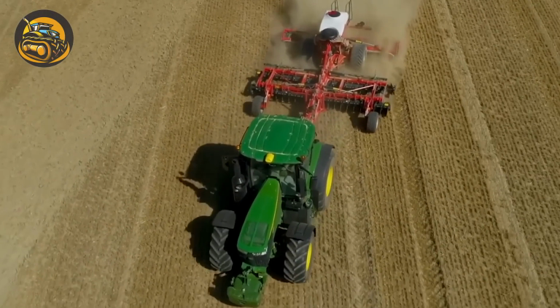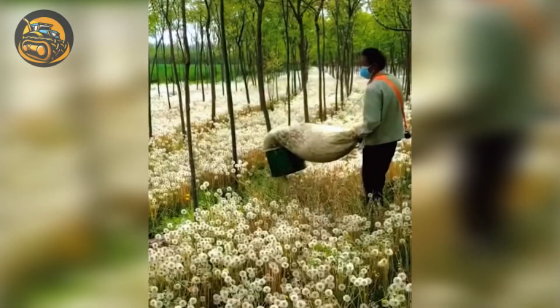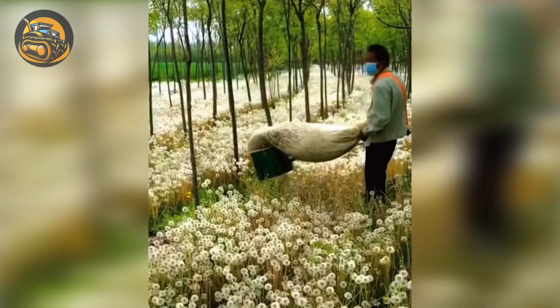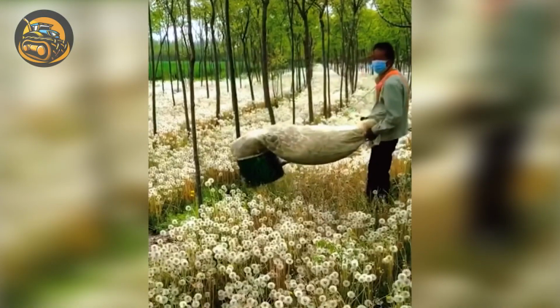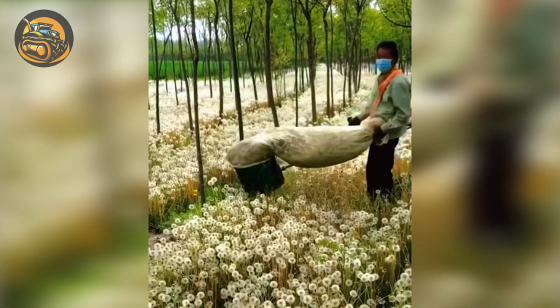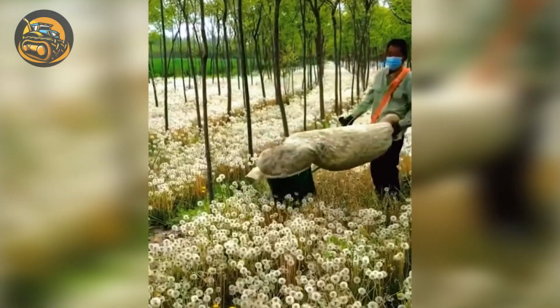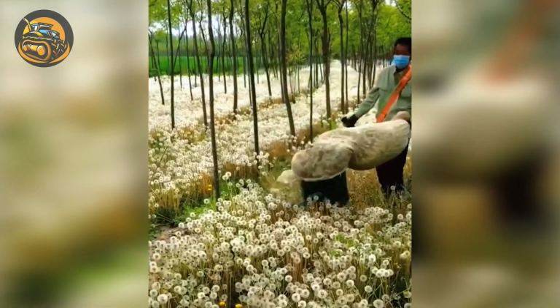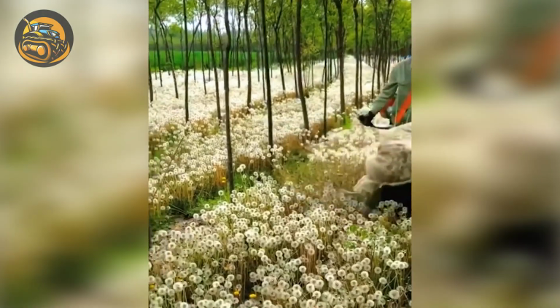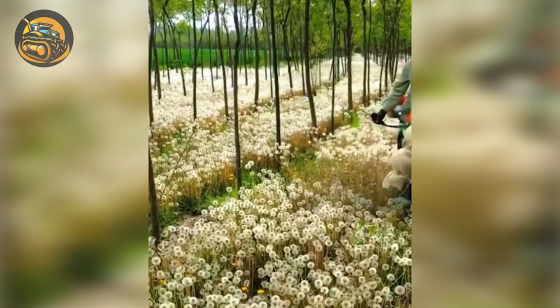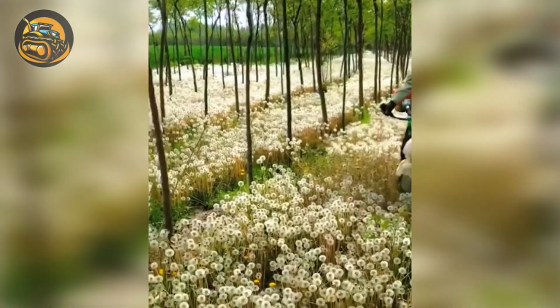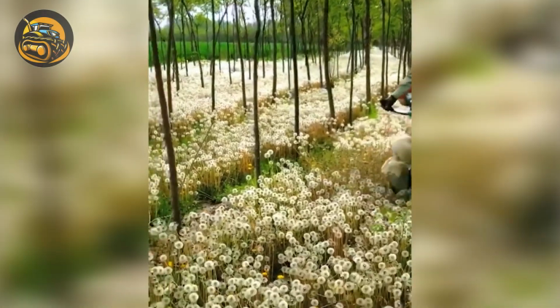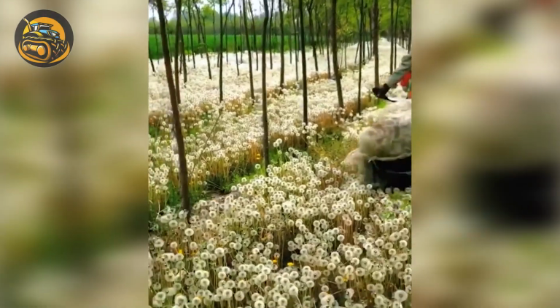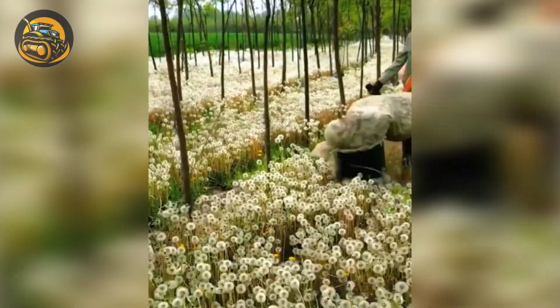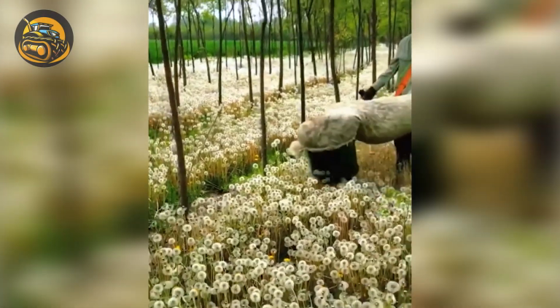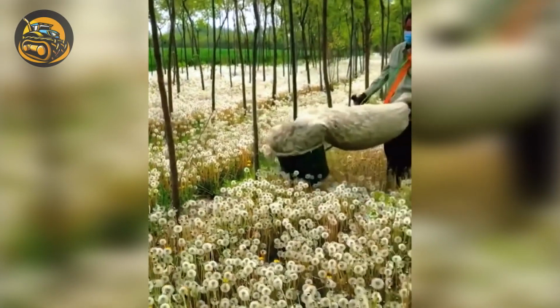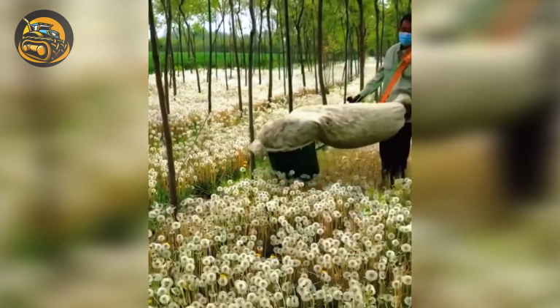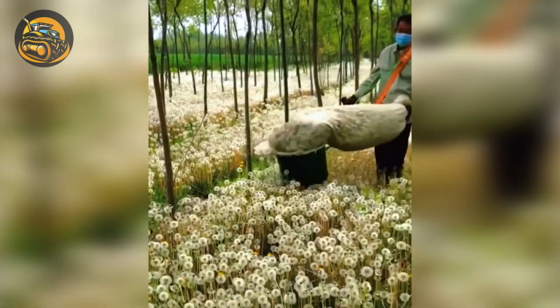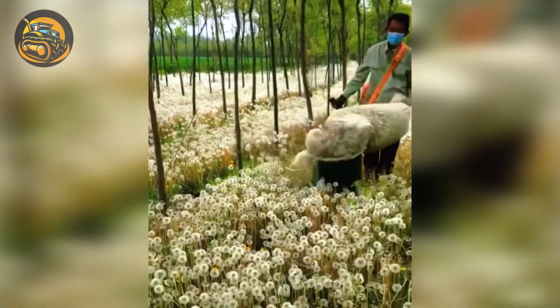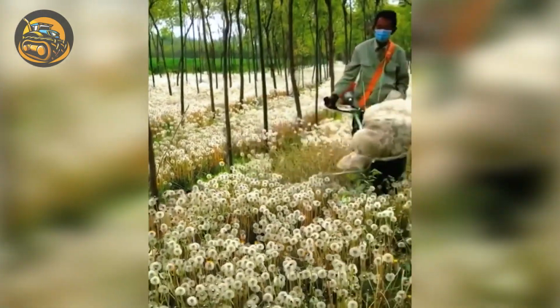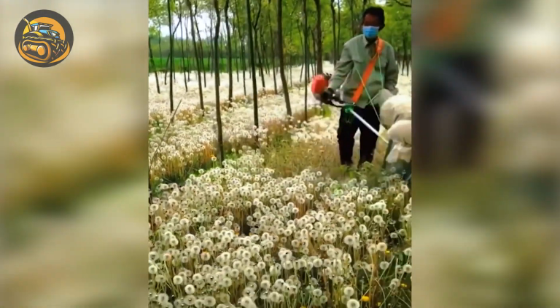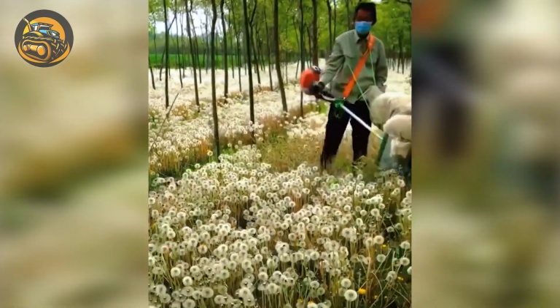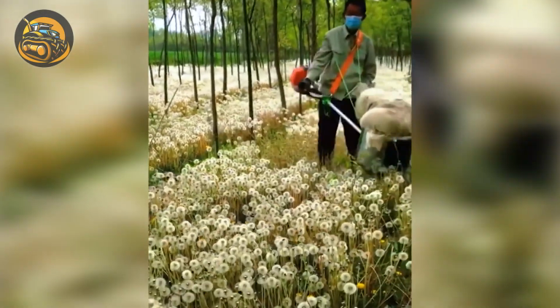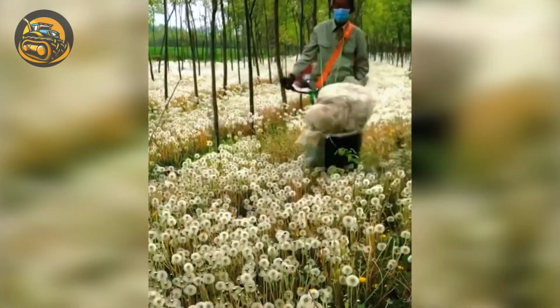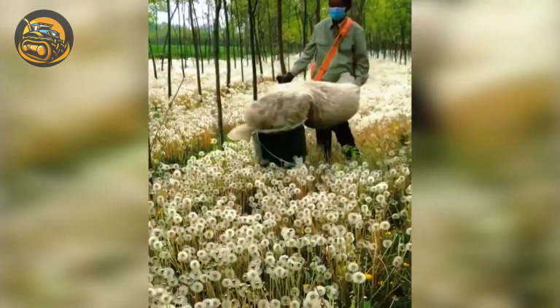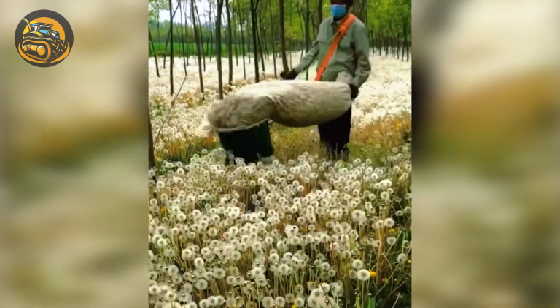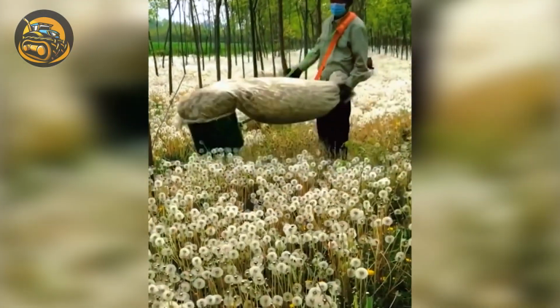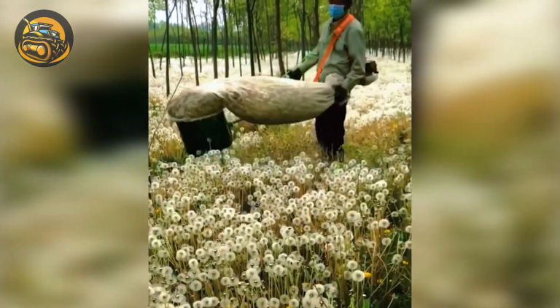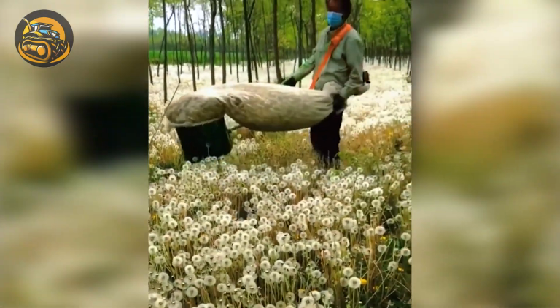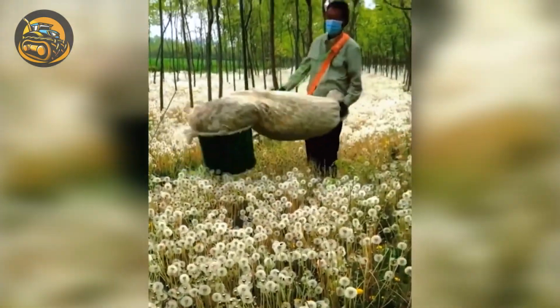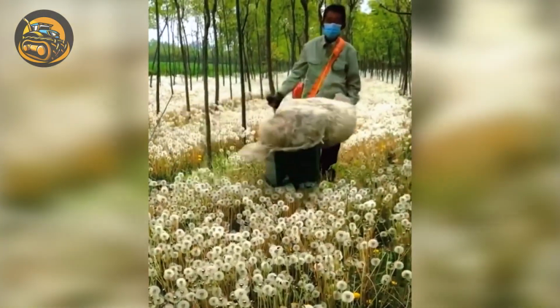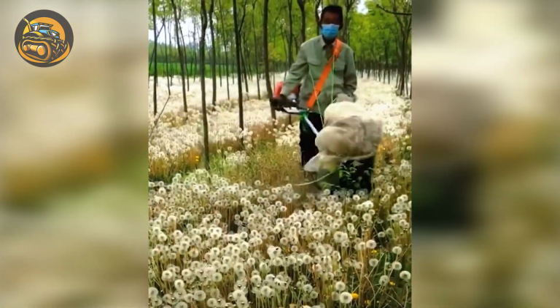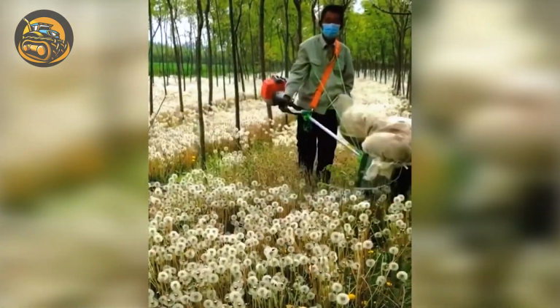Check out the dandelion flower harvester — it gently collects the flowers into a bag.